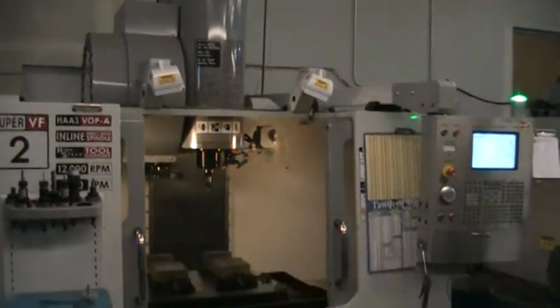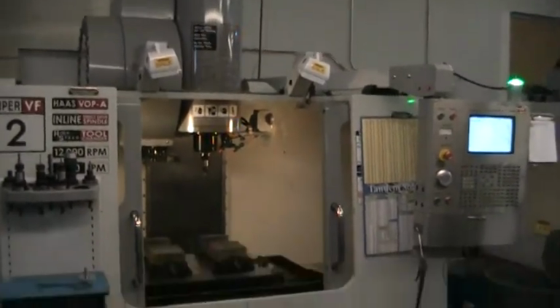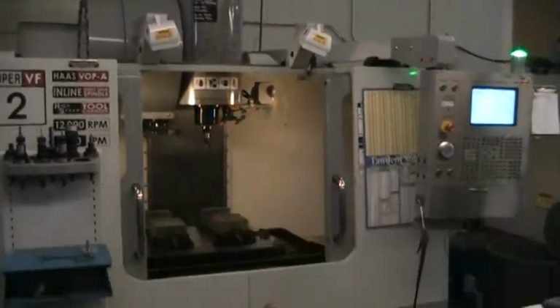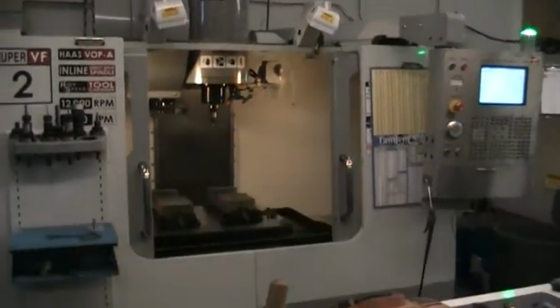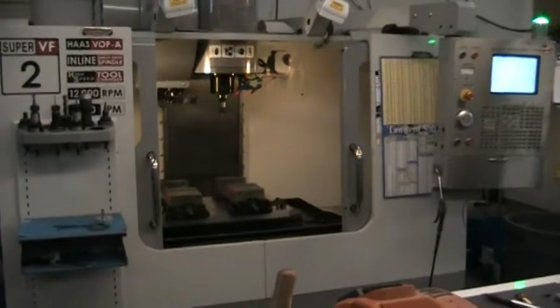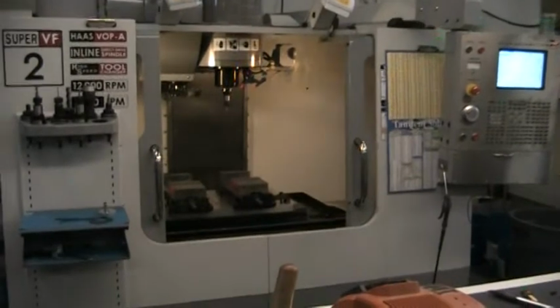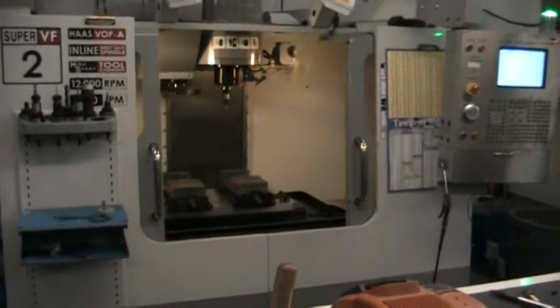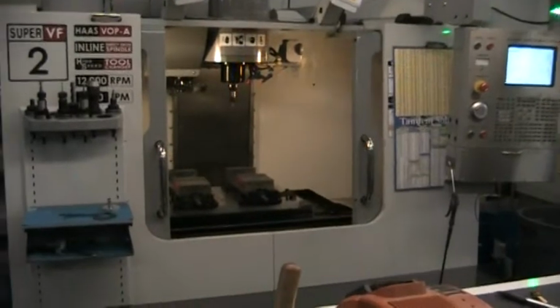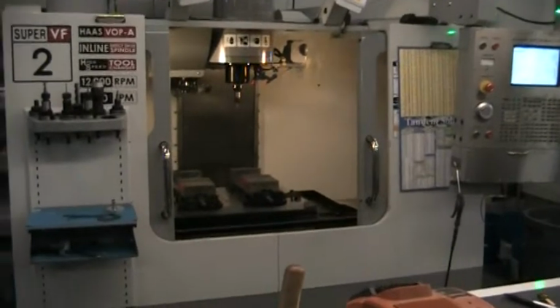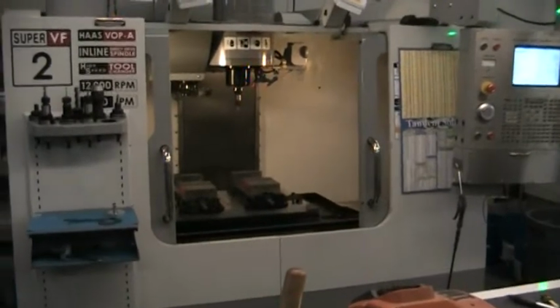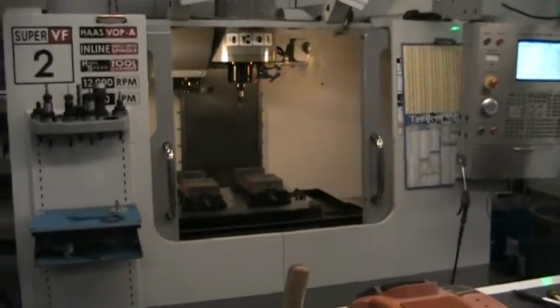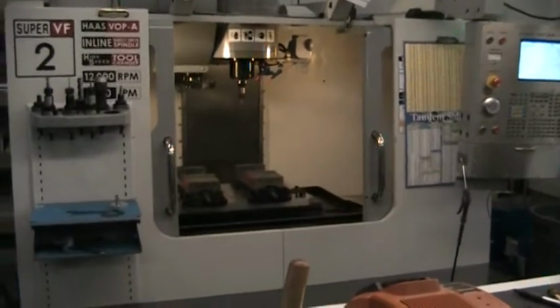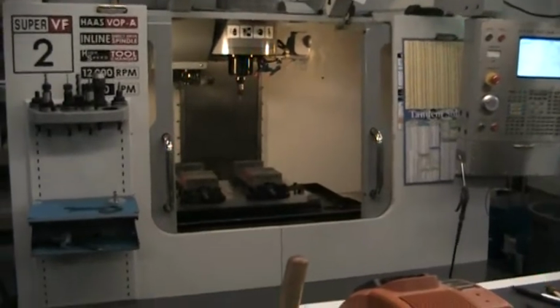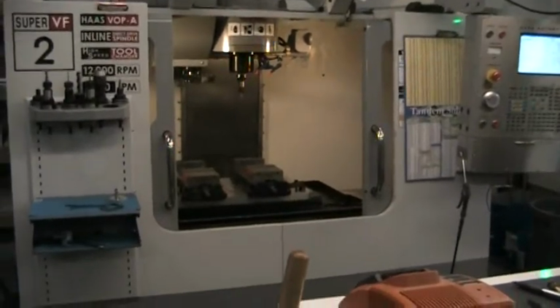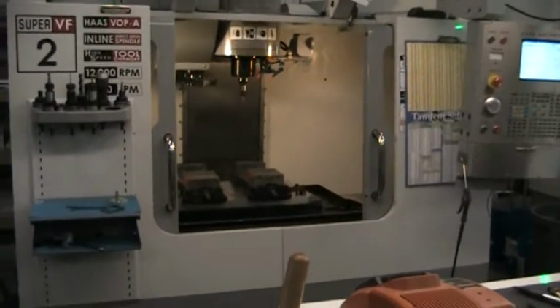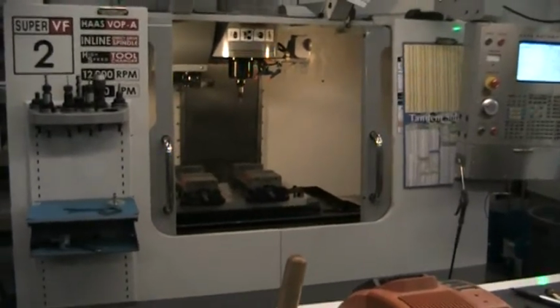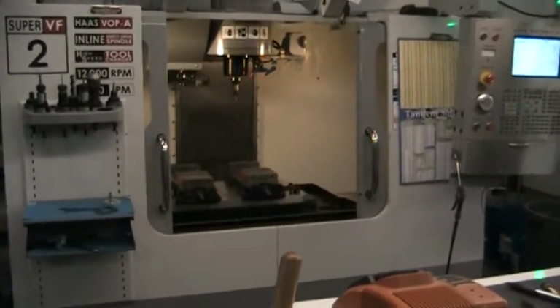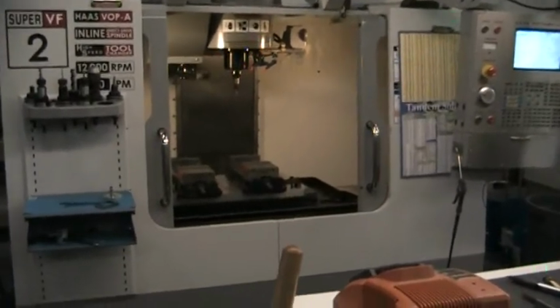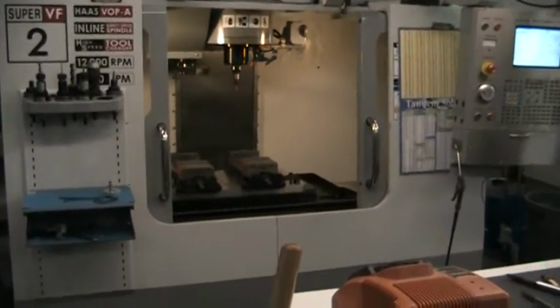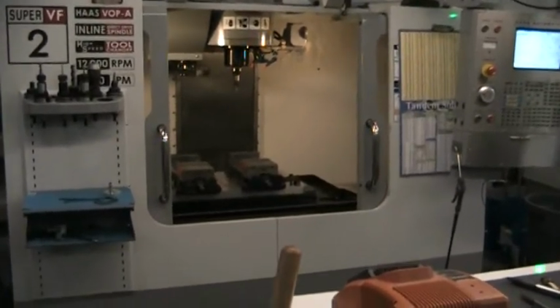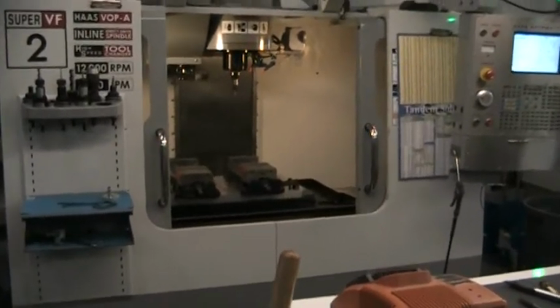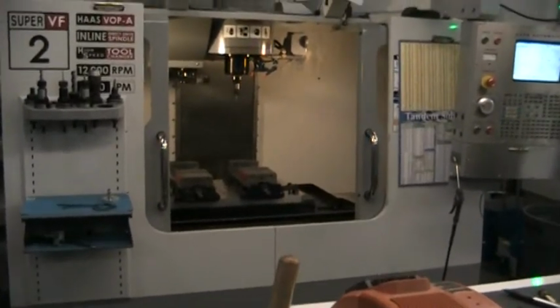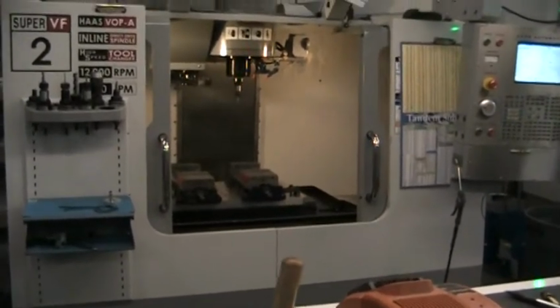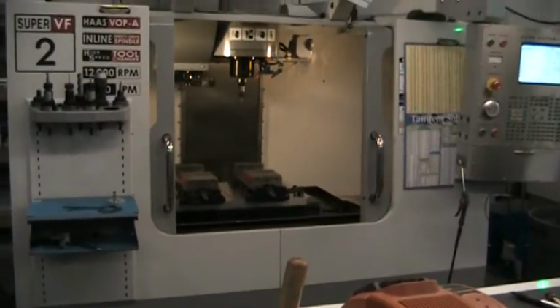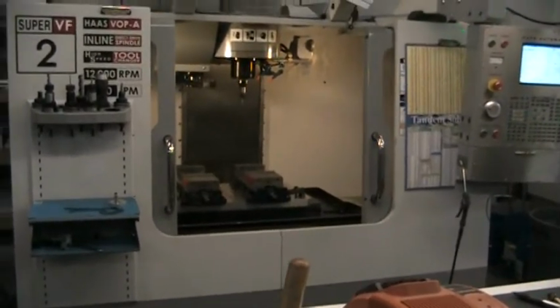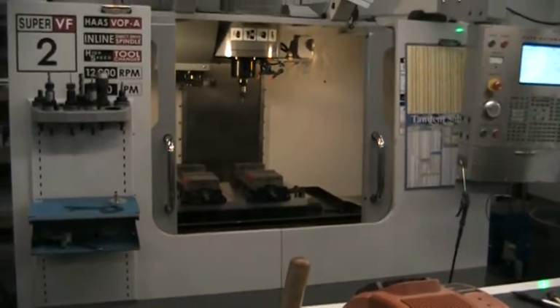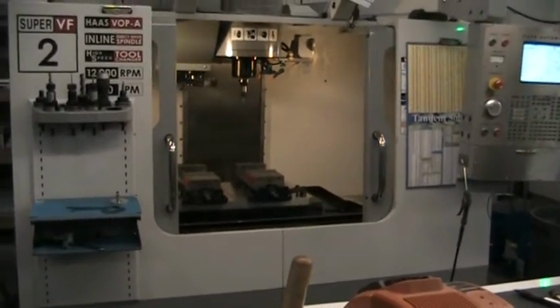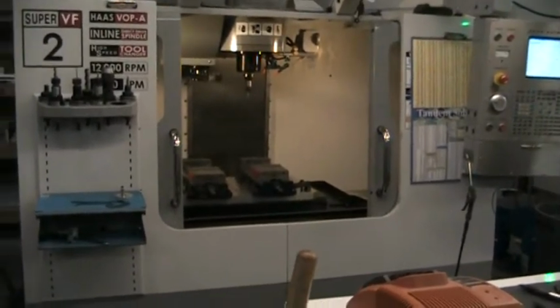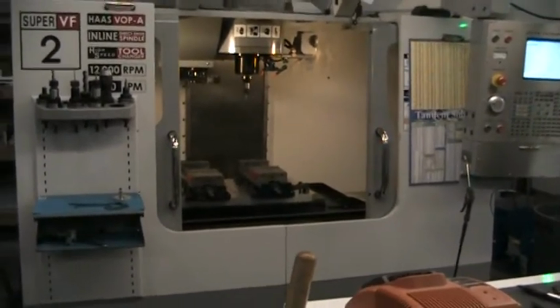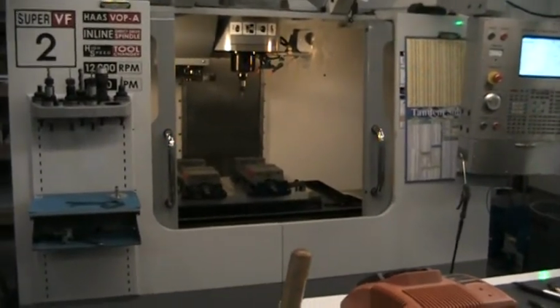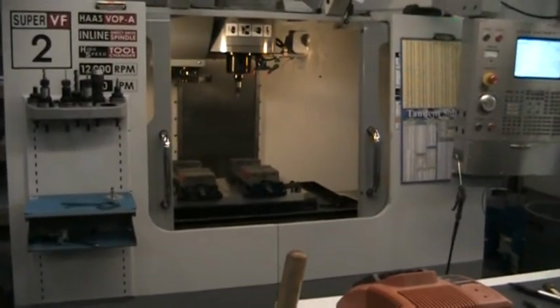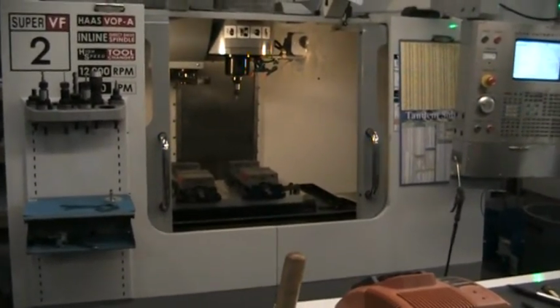And this concludes the video inspection of the 2005 Haas VF2SS.